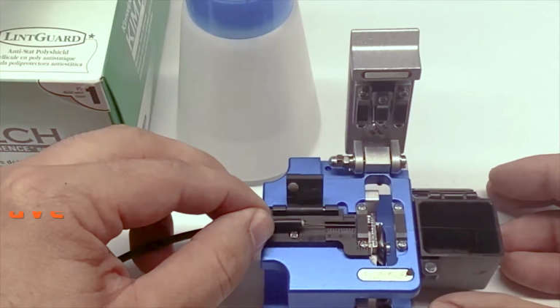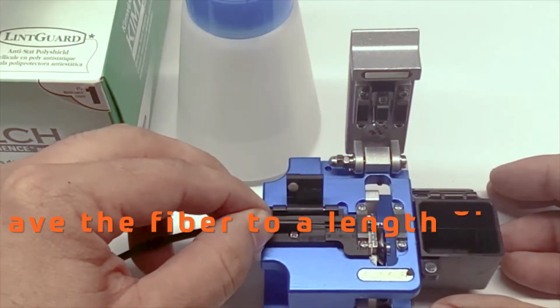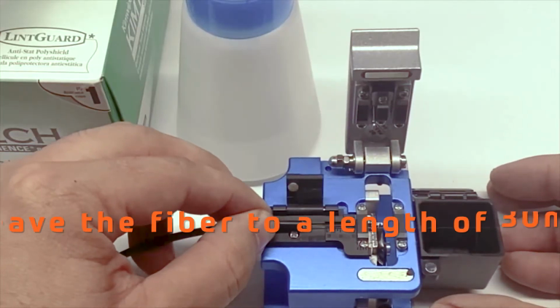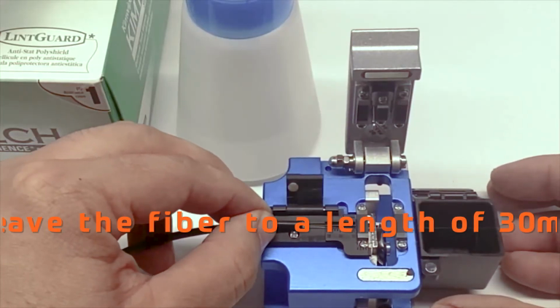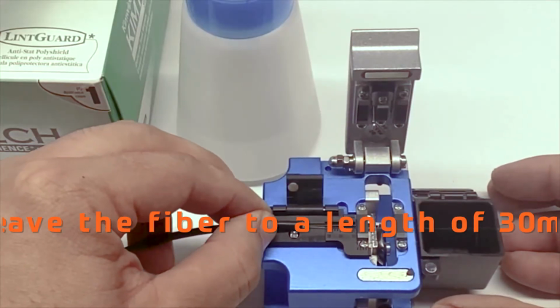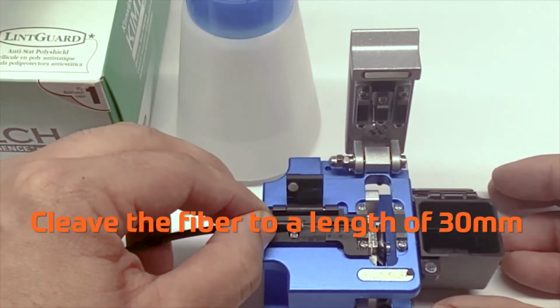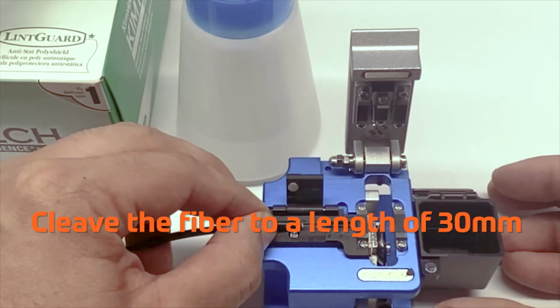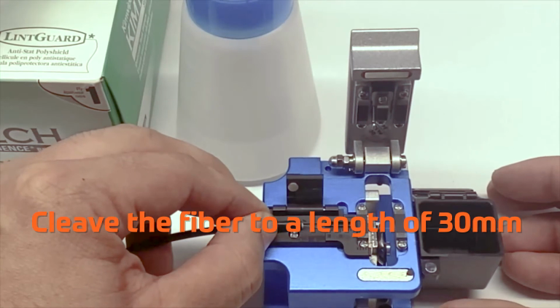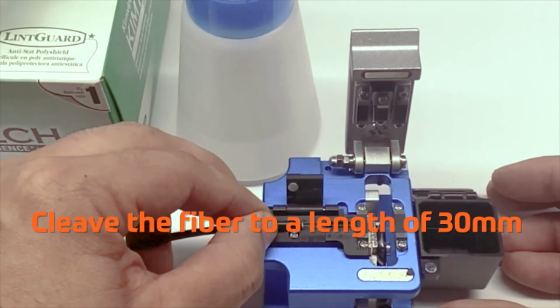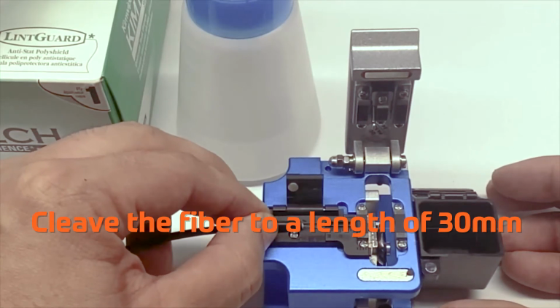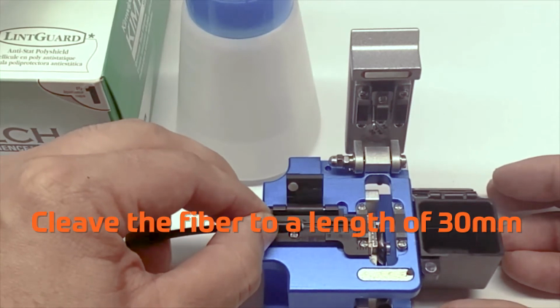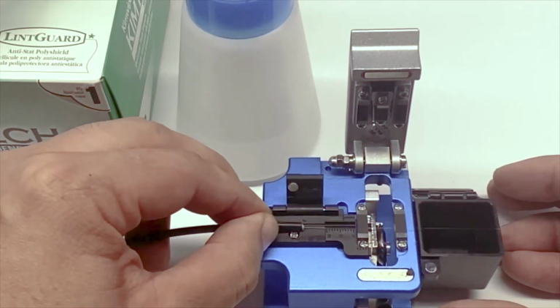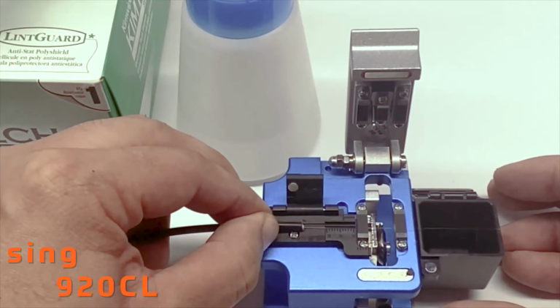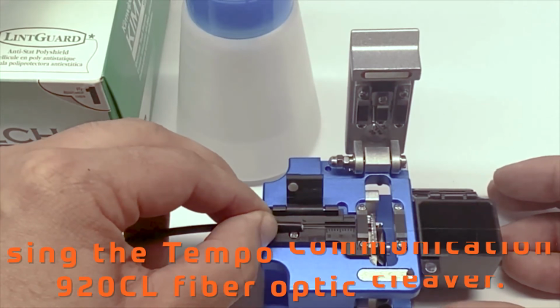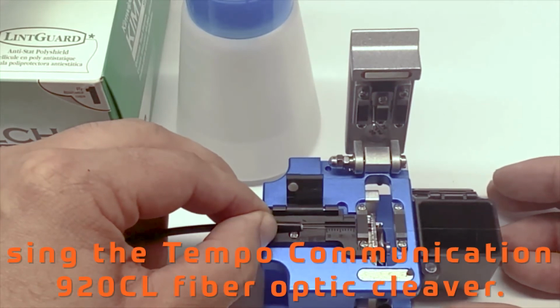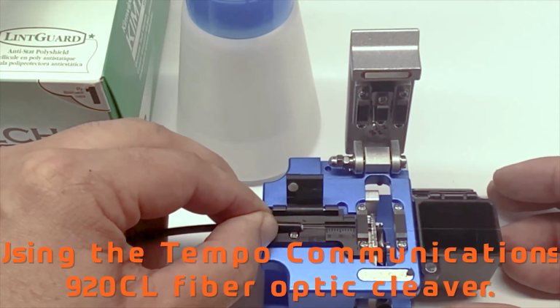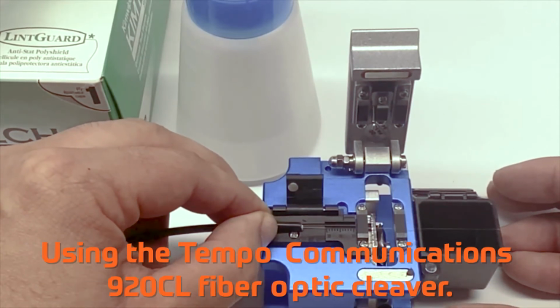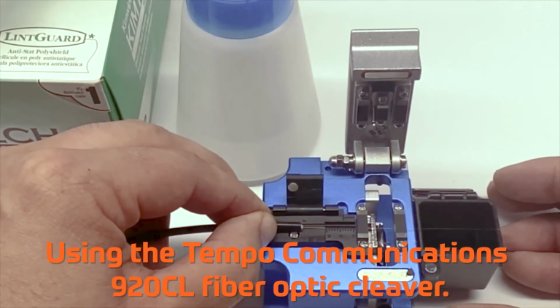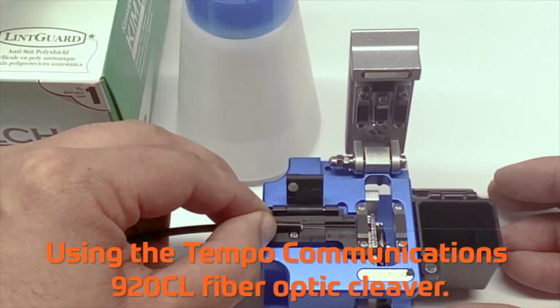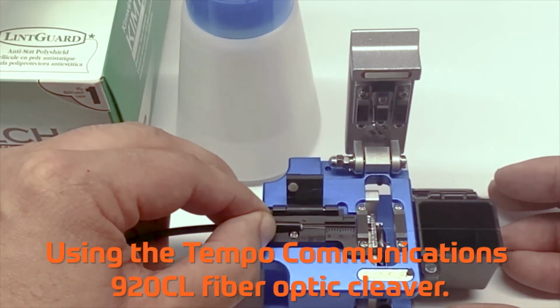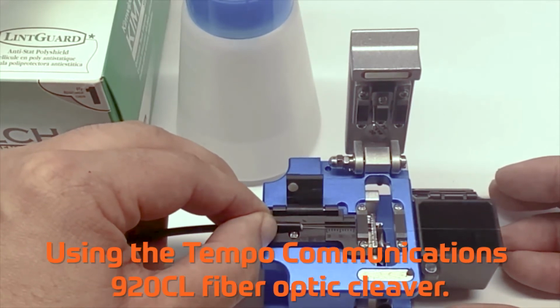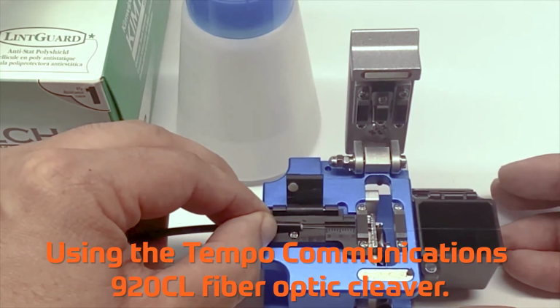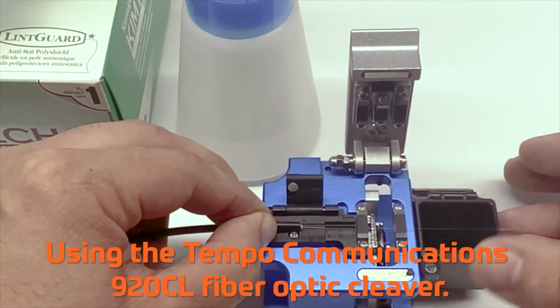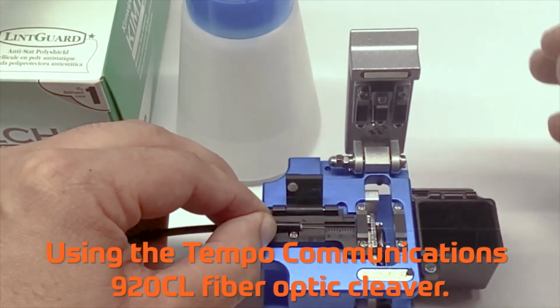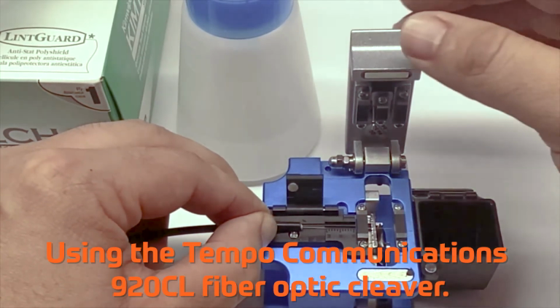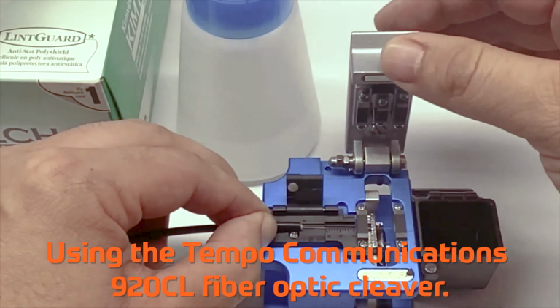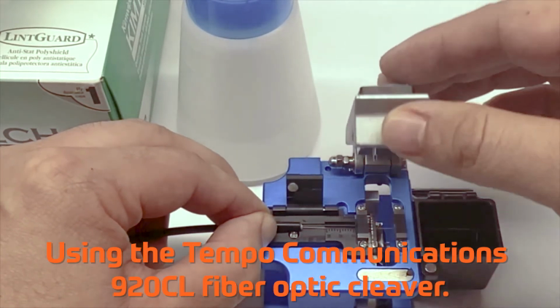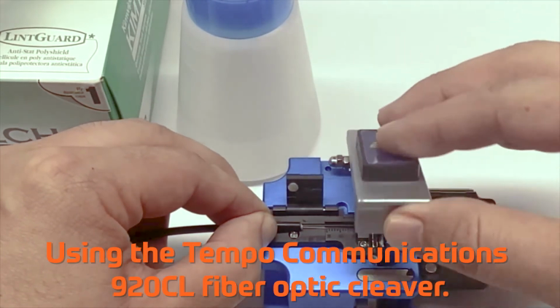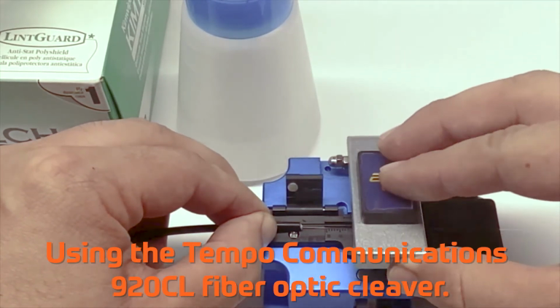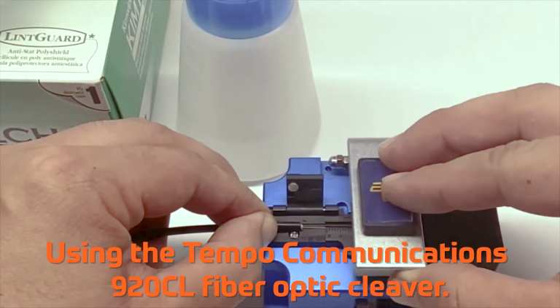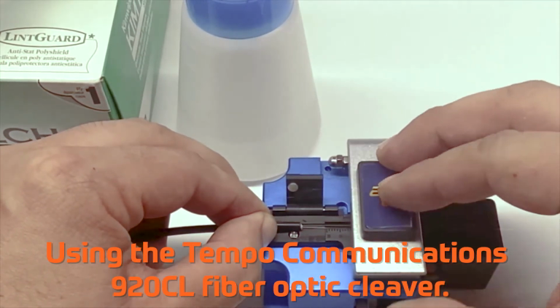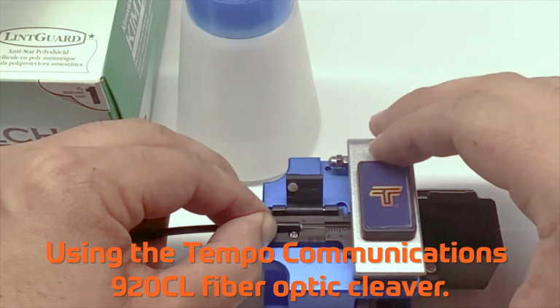Cleave the fiber to a length of 30mm using the Tempo Communications 920CL fiber optic cleaver.